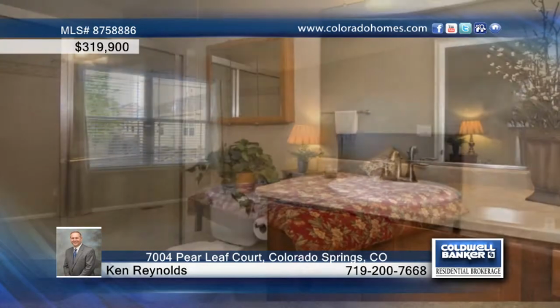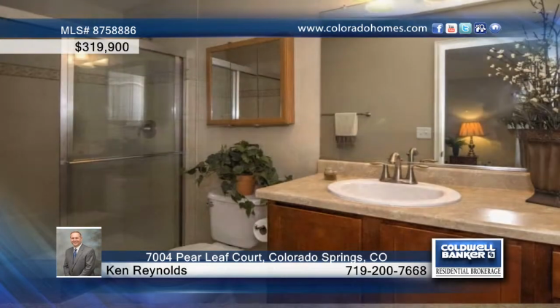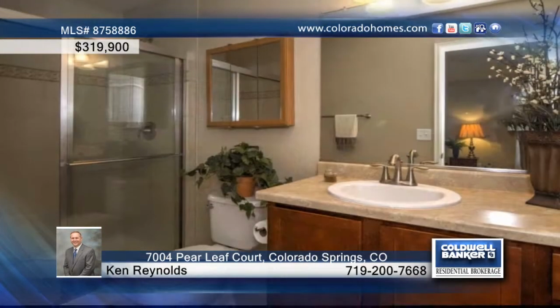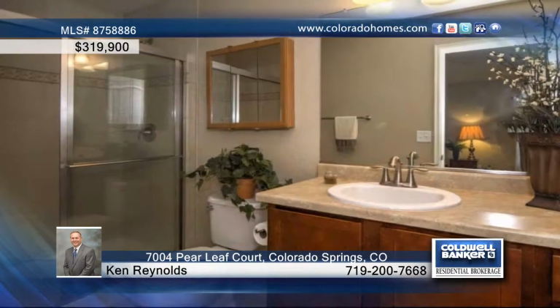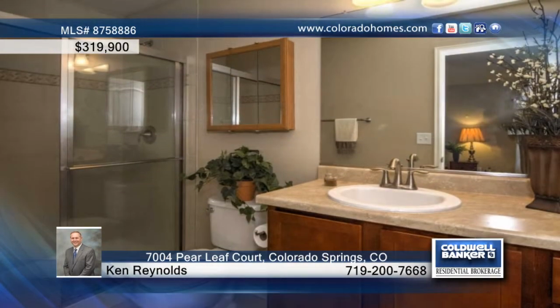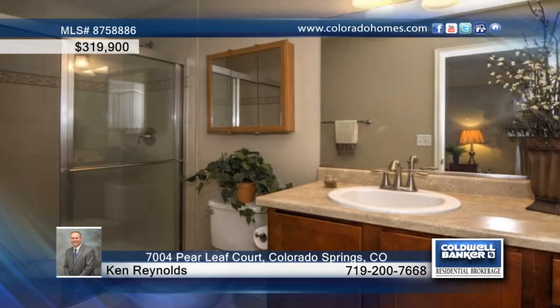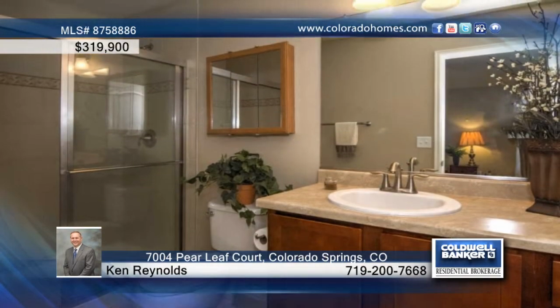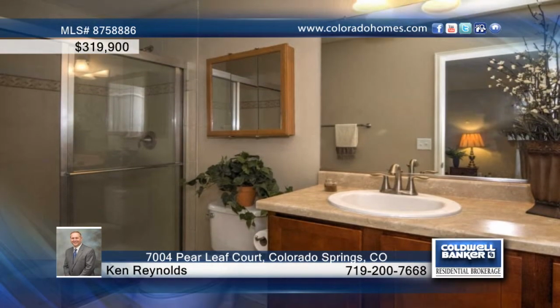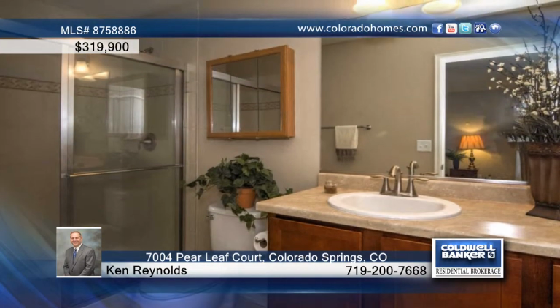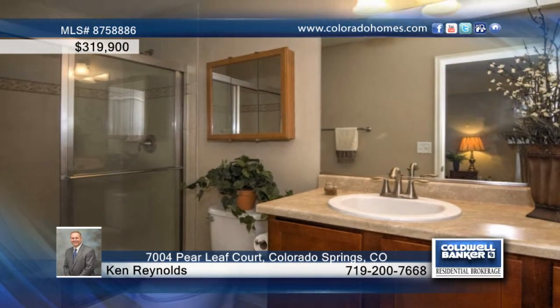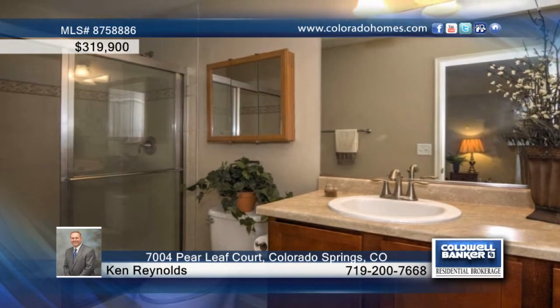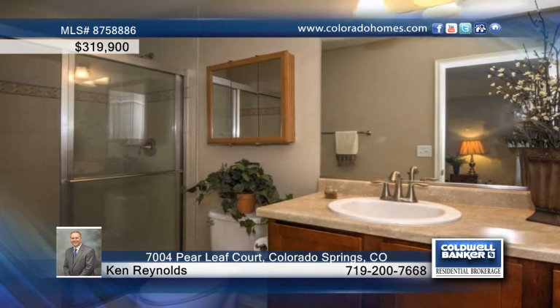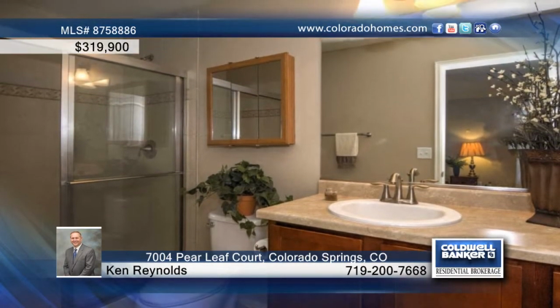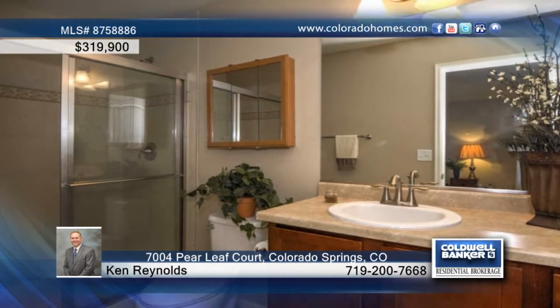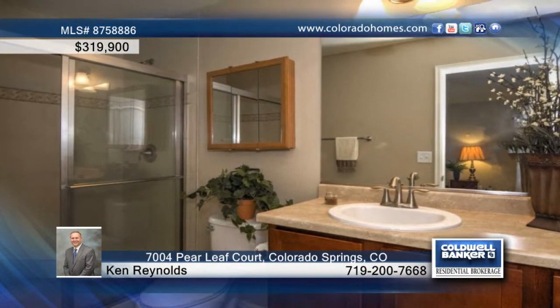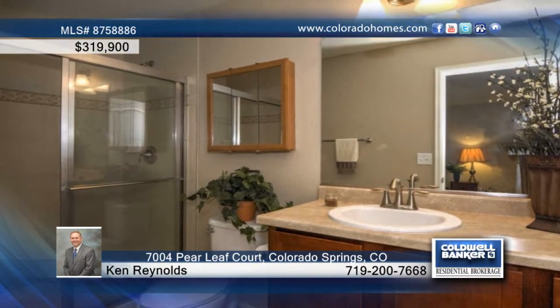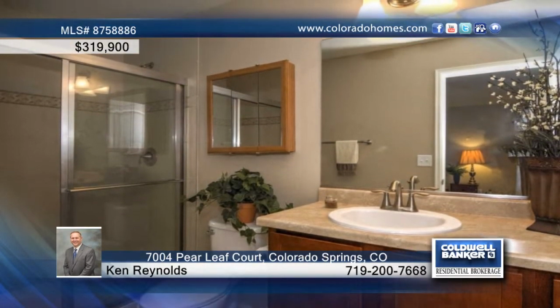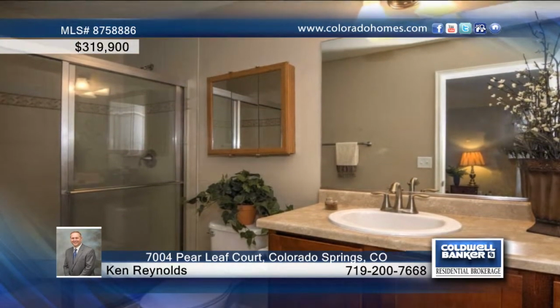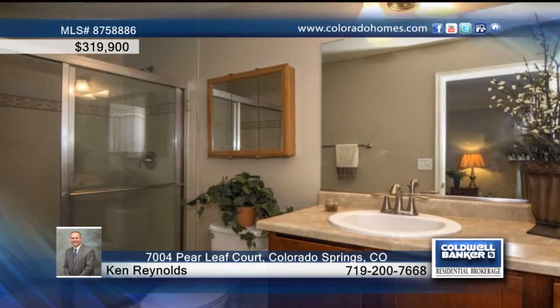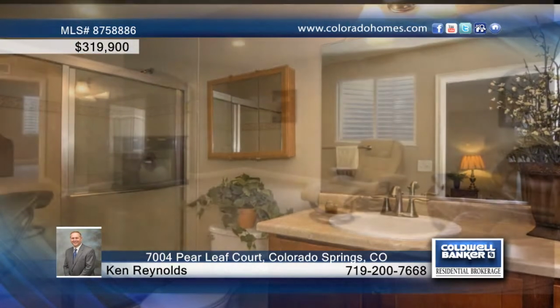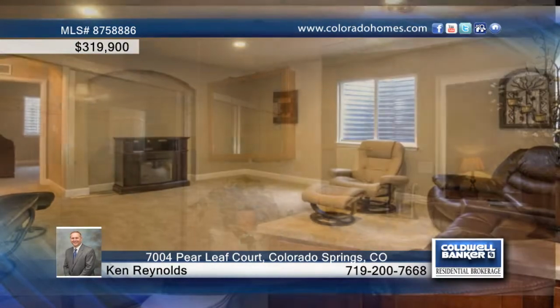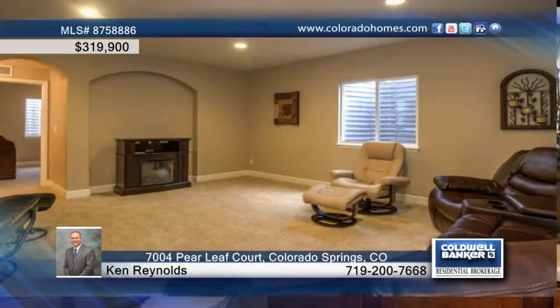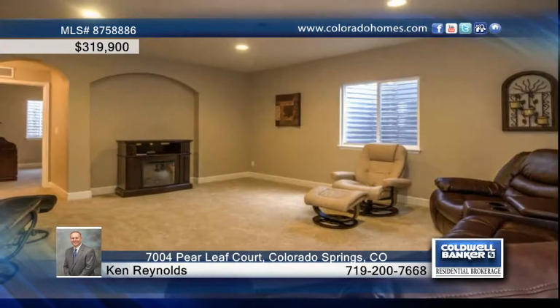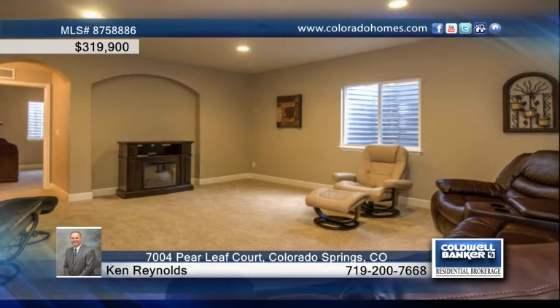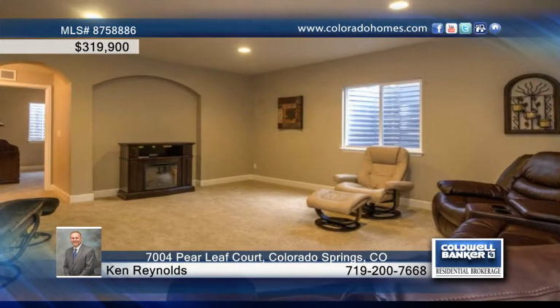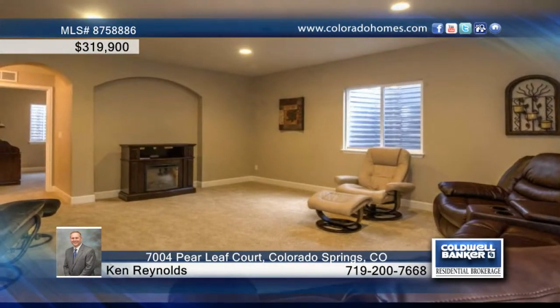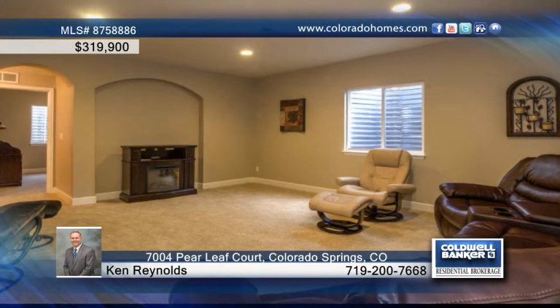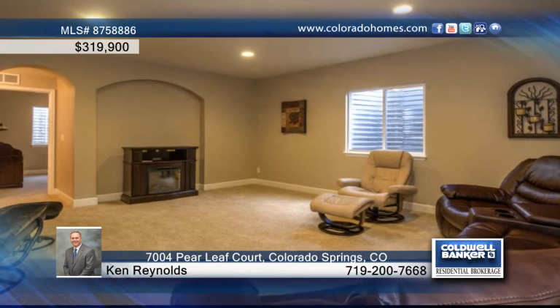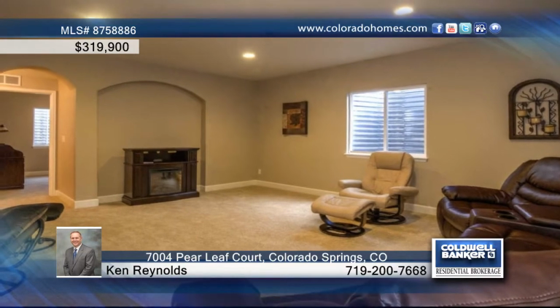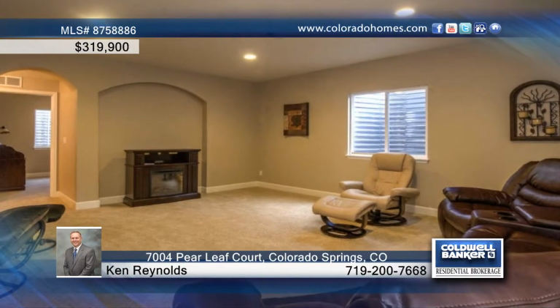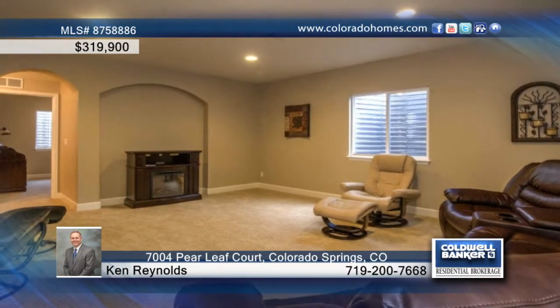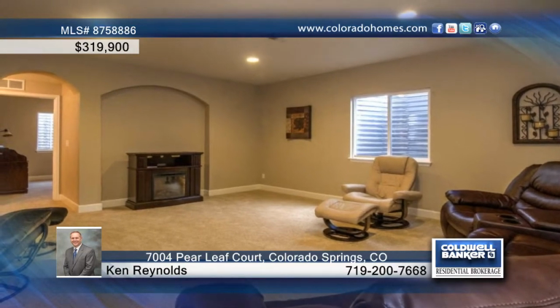The finished basement is complete with nine-foot ceilings, a wet bar with refrigerator, and is perfect for entertaining.